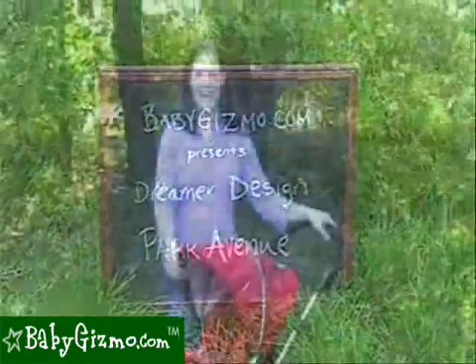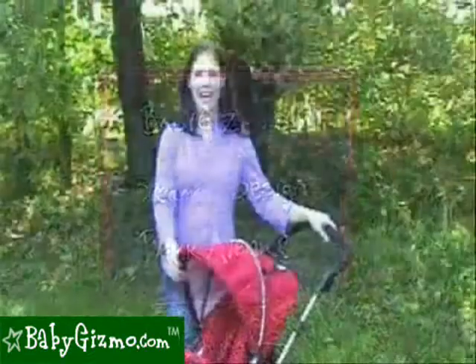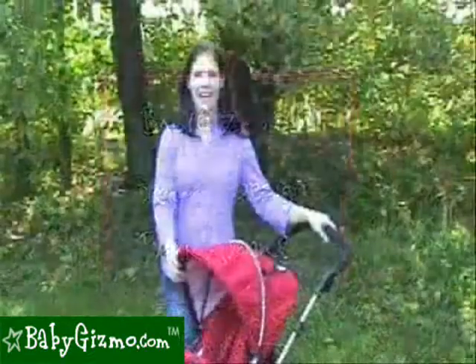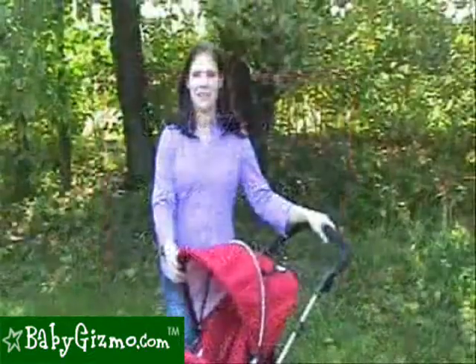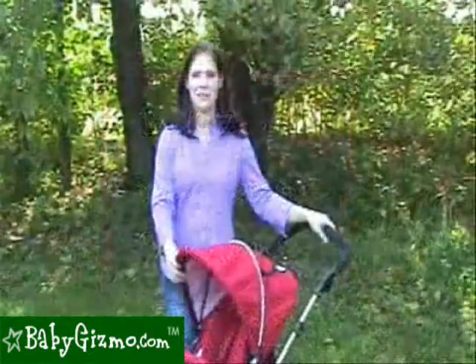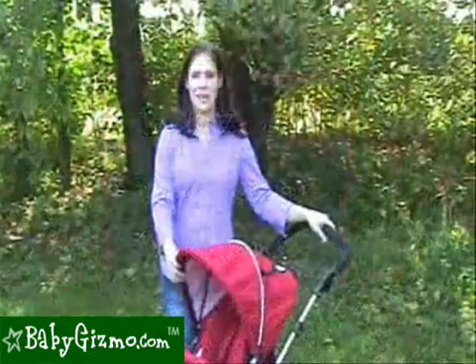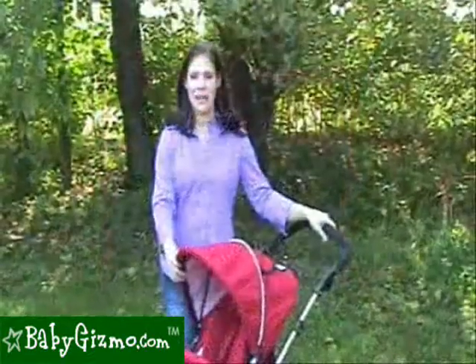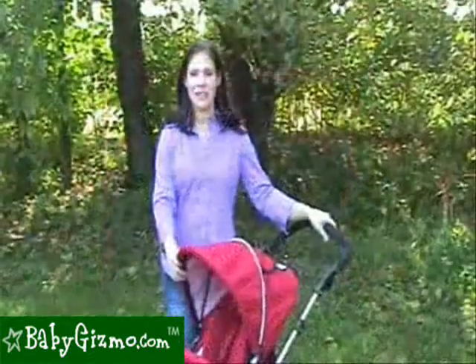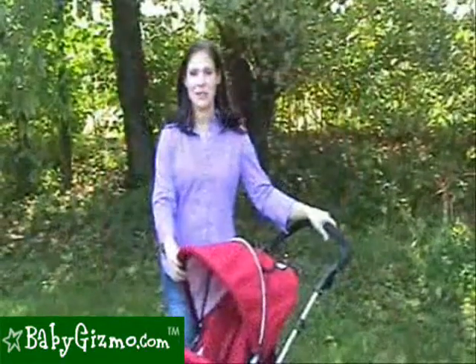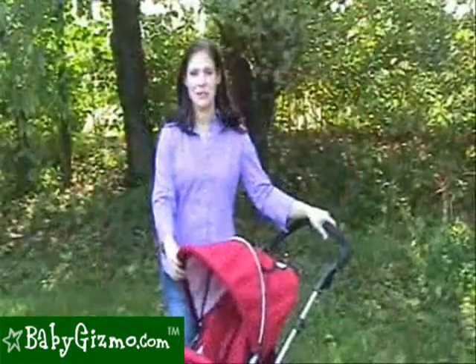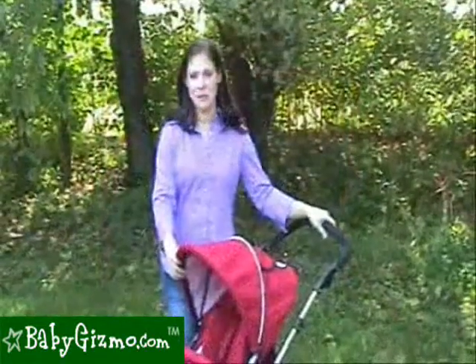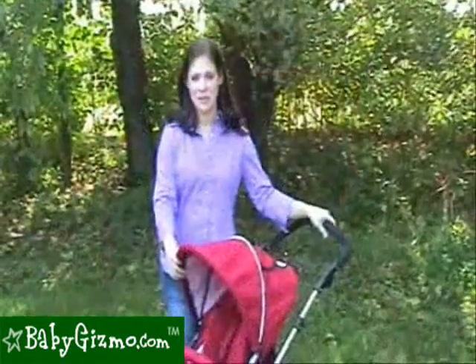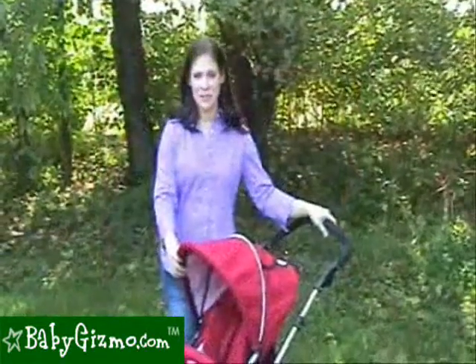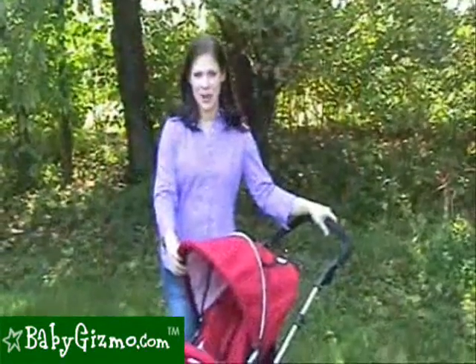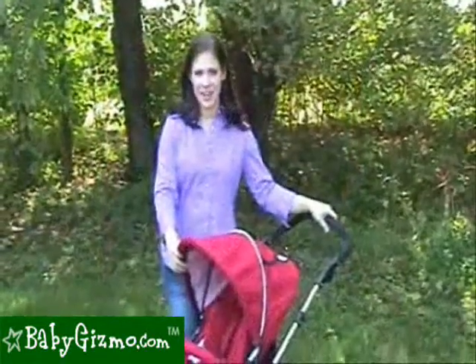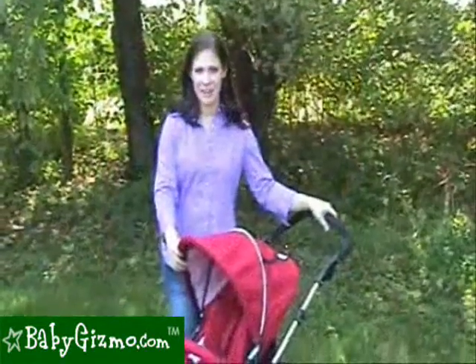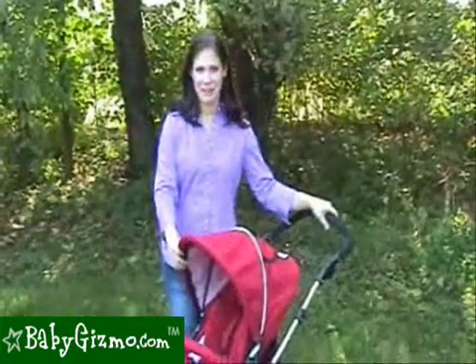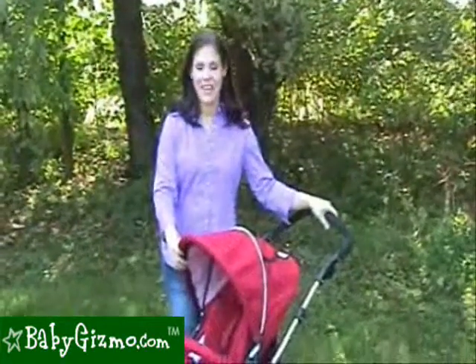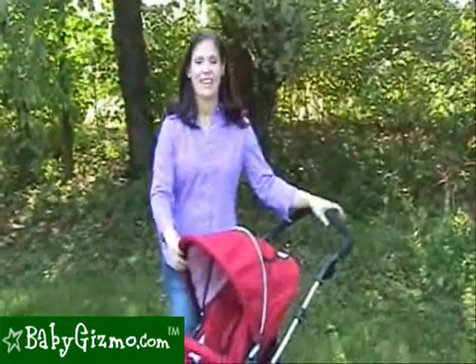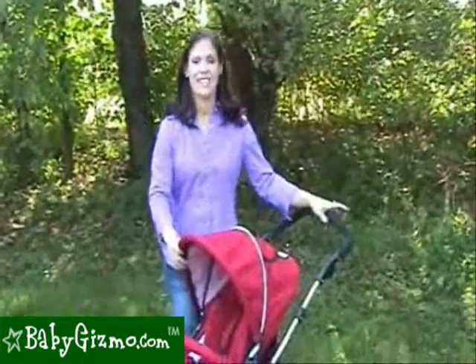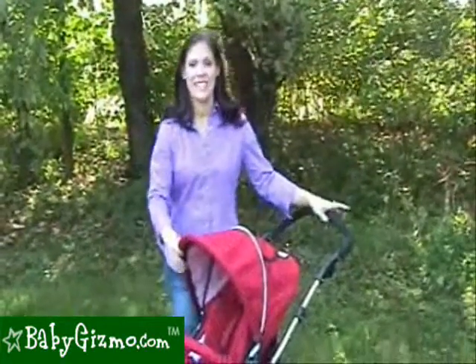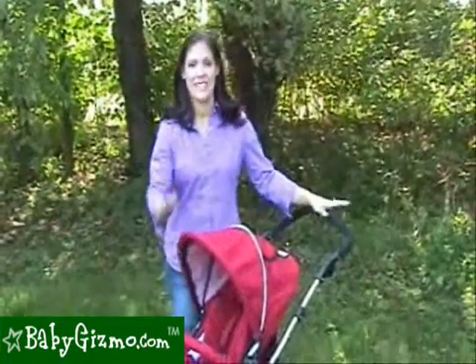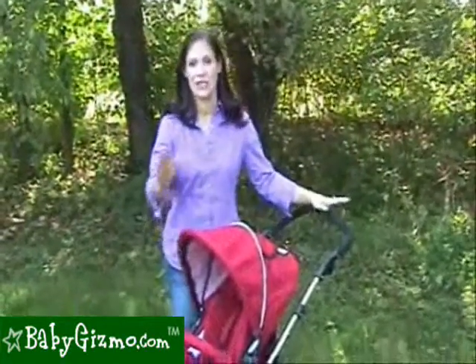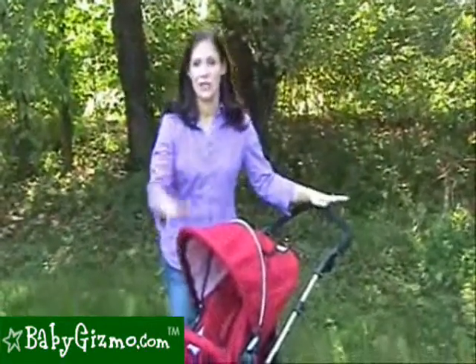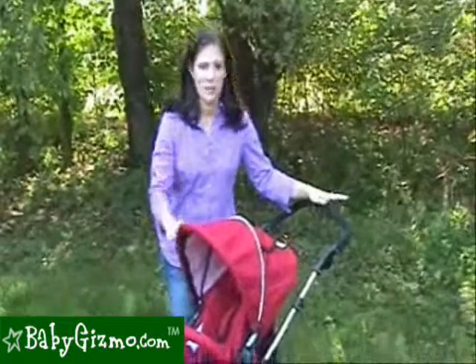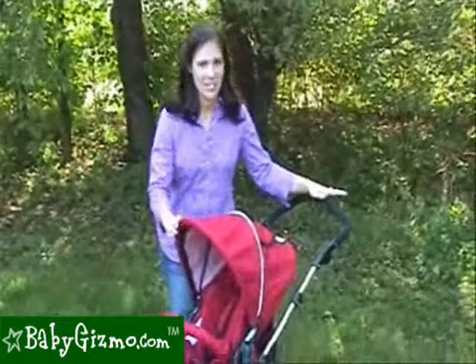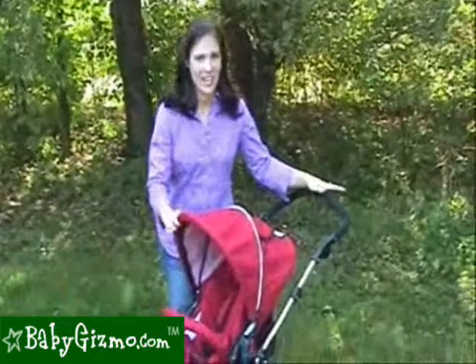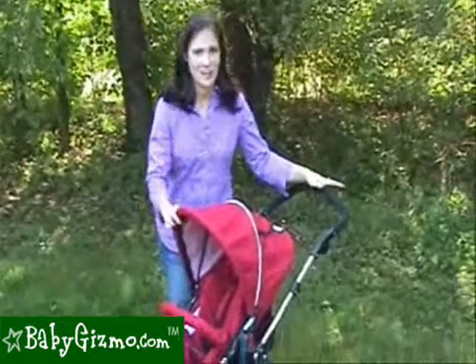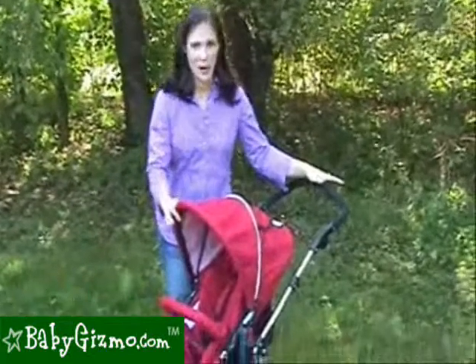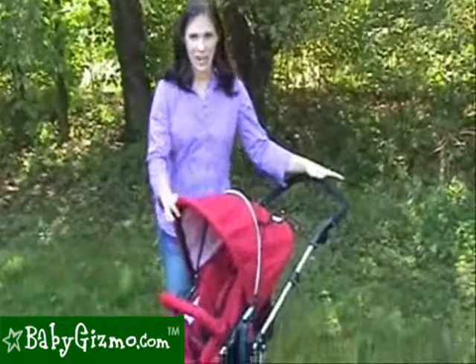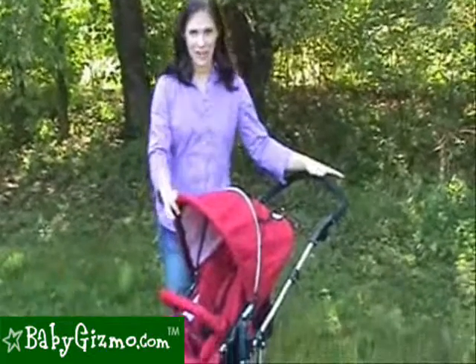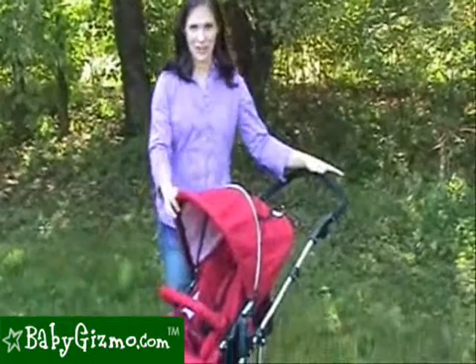Hi, I'm Holly Schultz from BabyGizmo.com. This is the Dreamer Design Park Avenue.